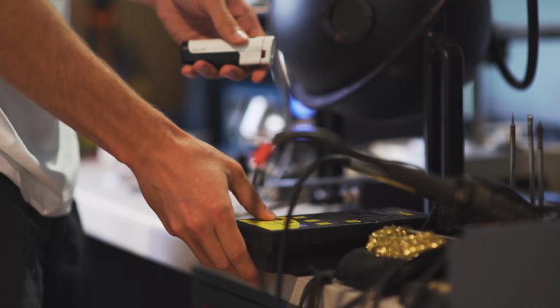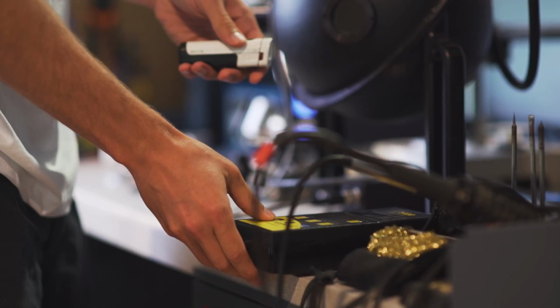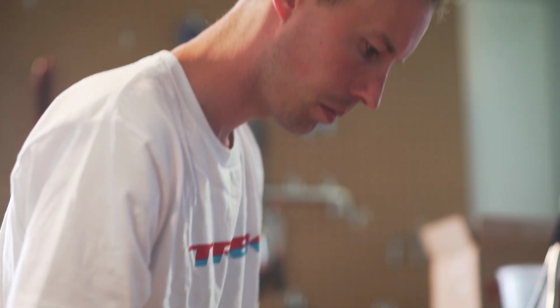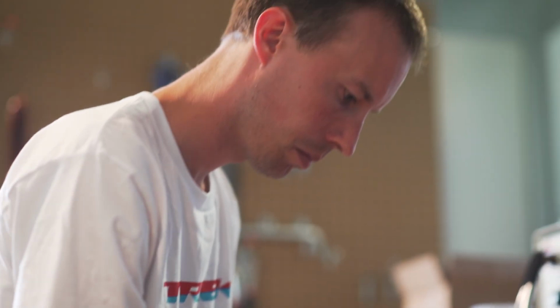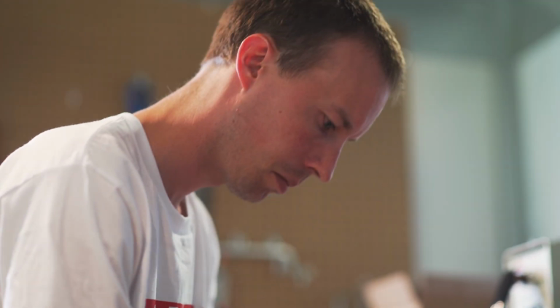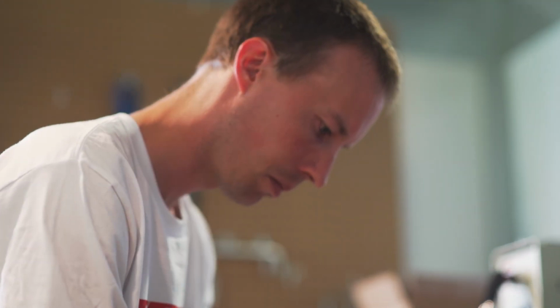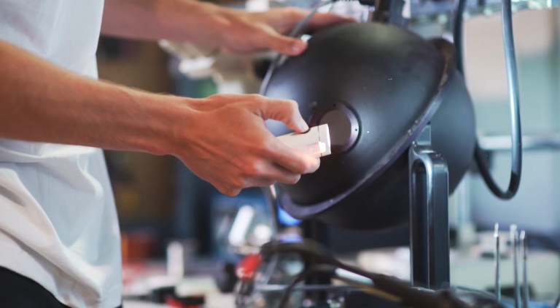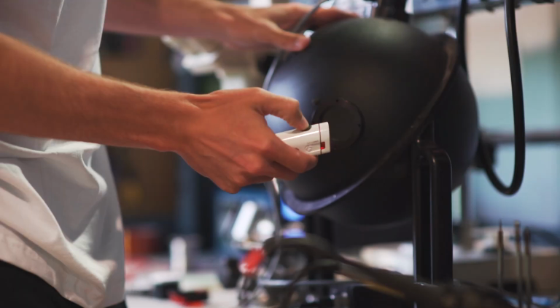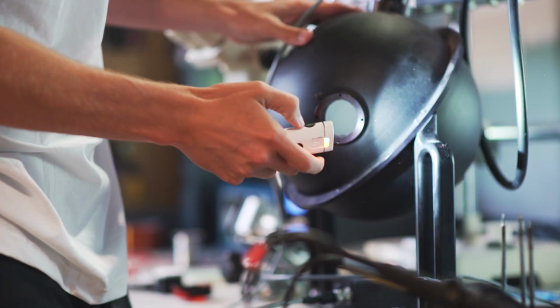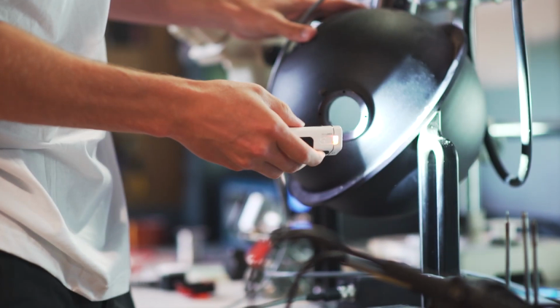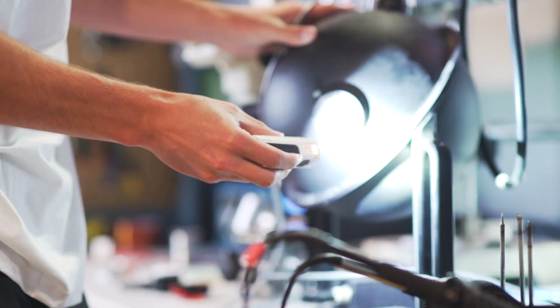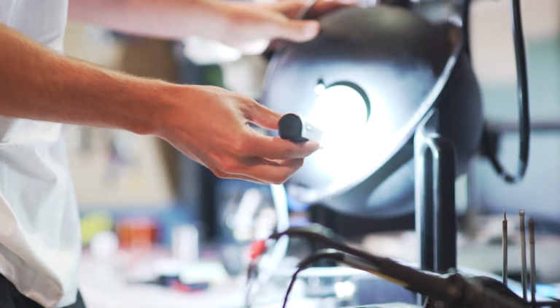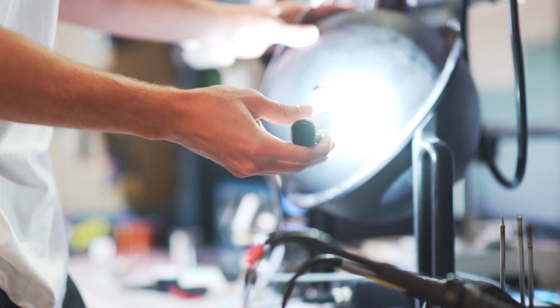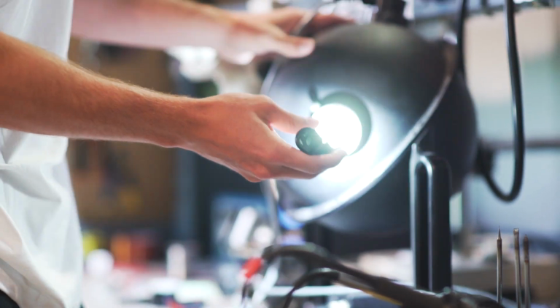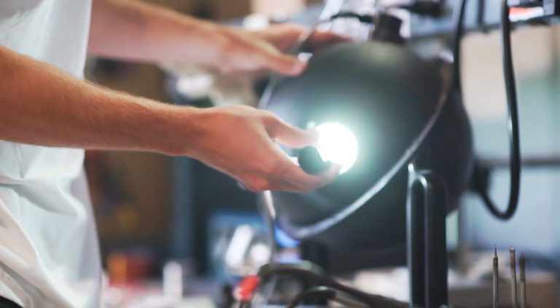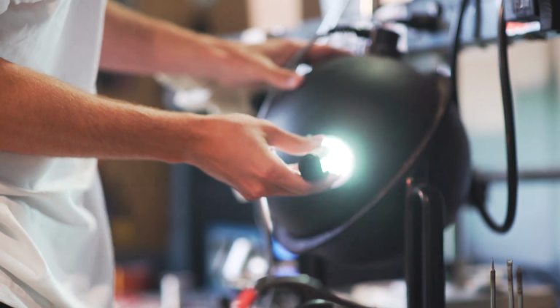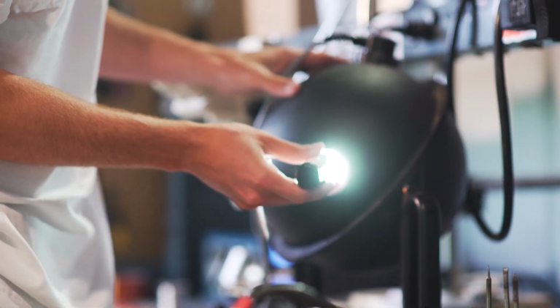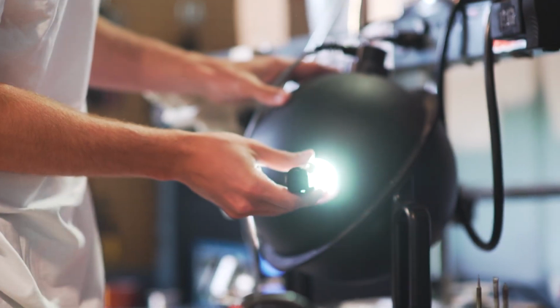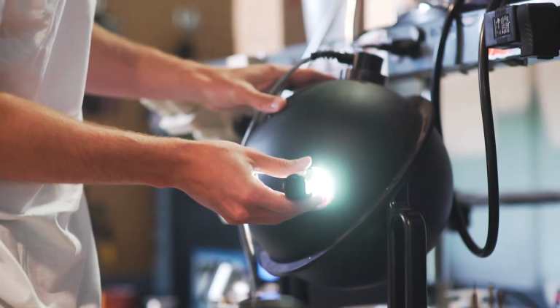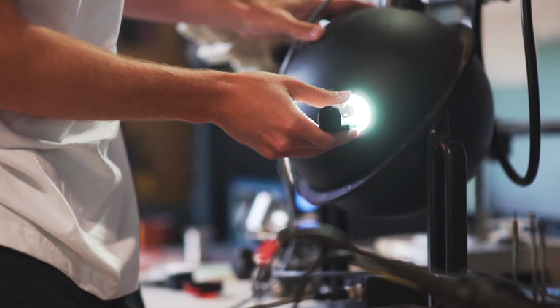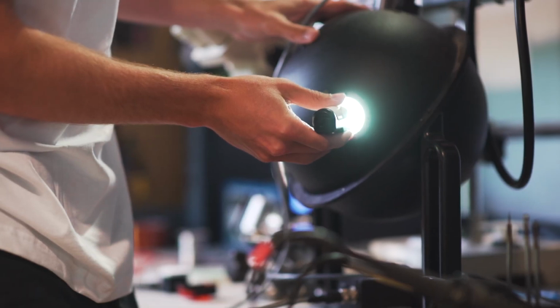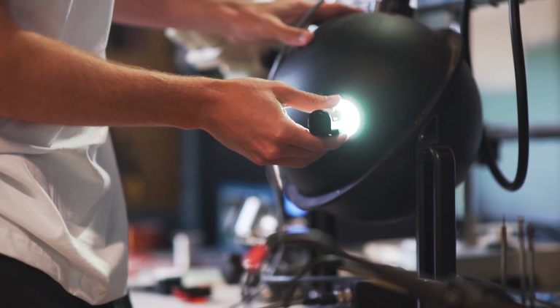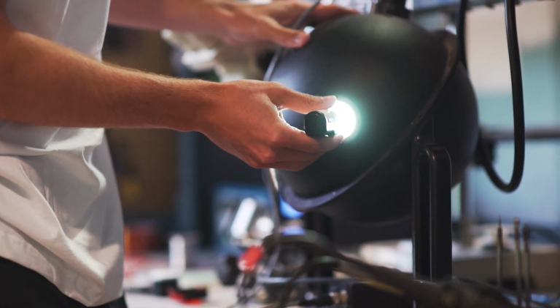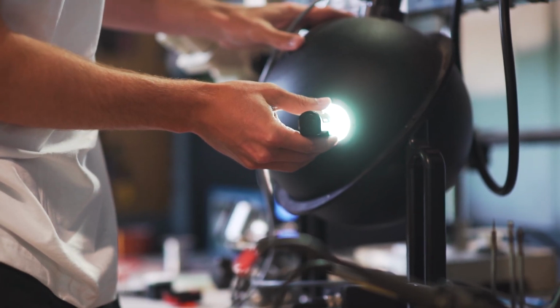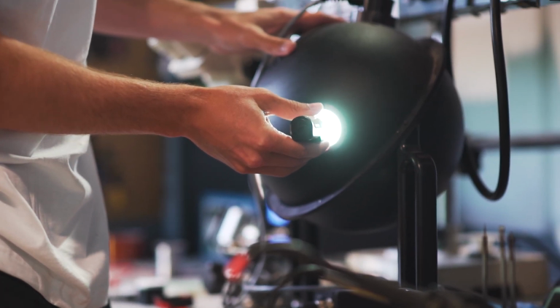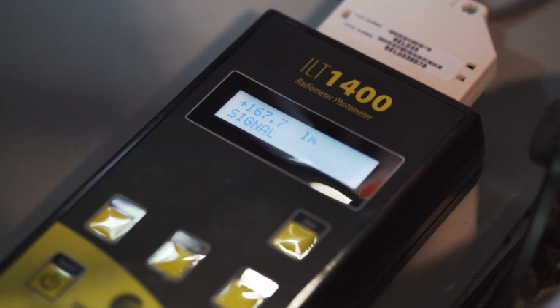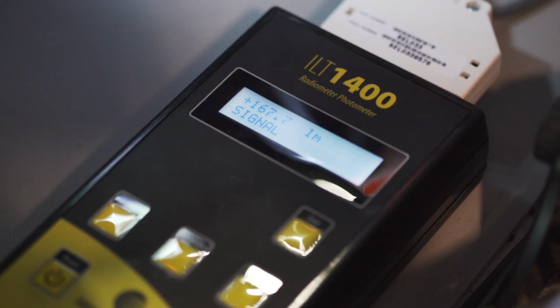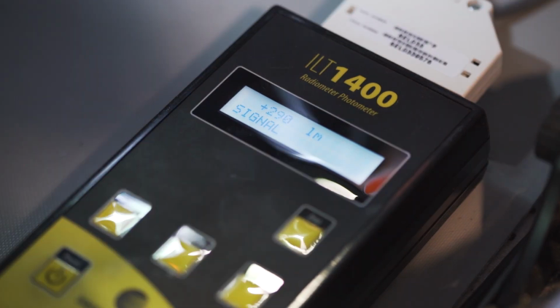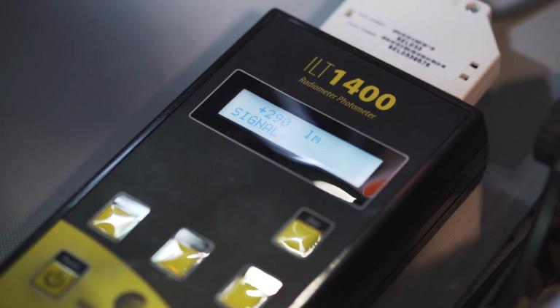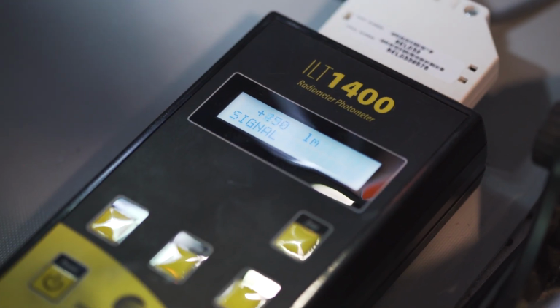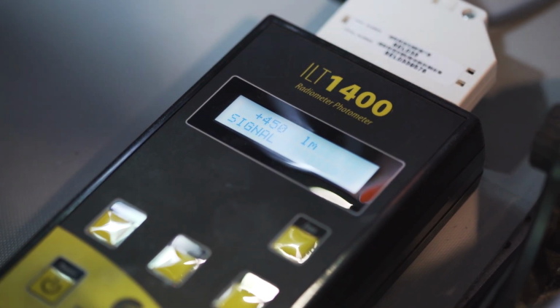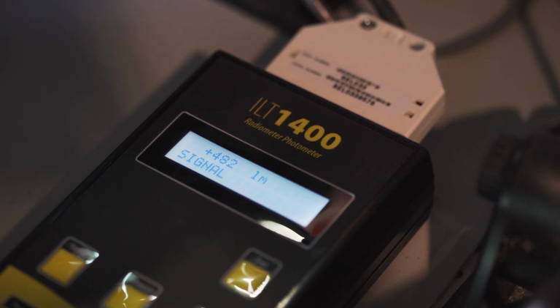Lumens tell you how much light a bulb puts out, but brightness isn't just about that number. You'll need to focus the light.